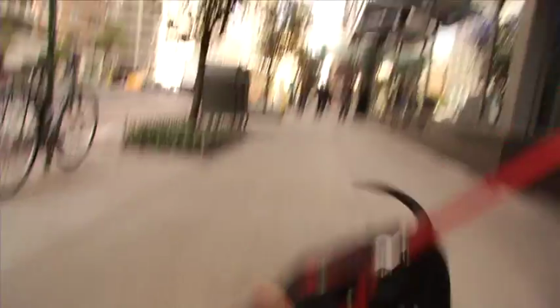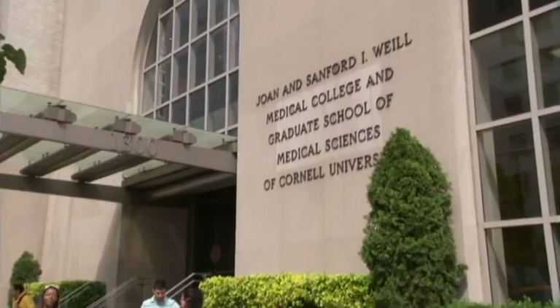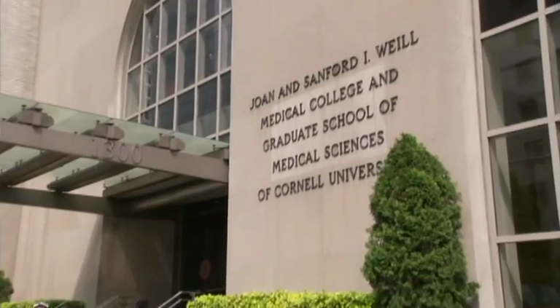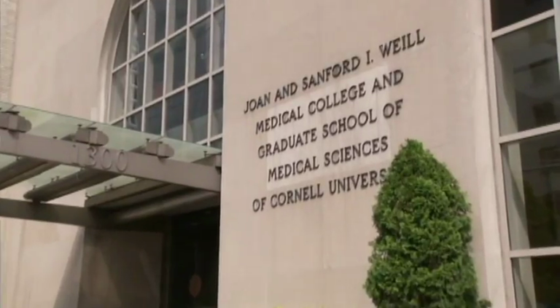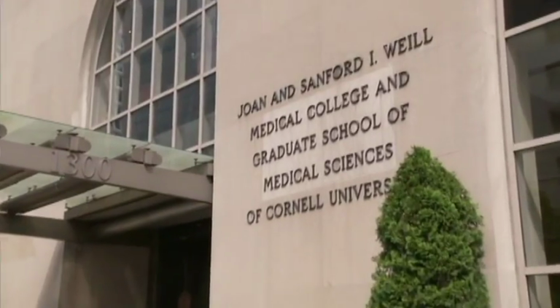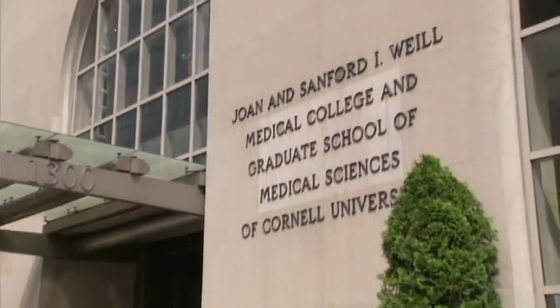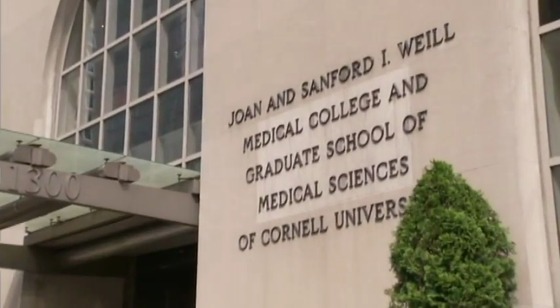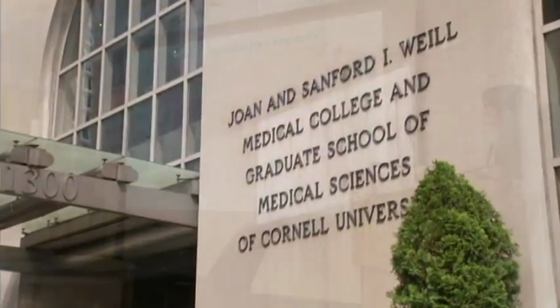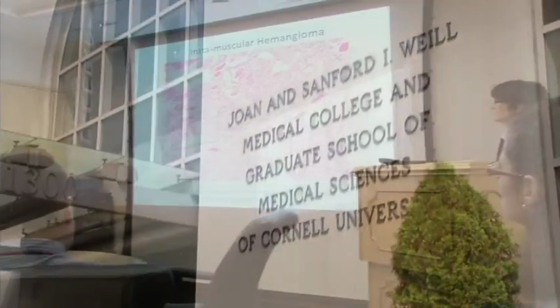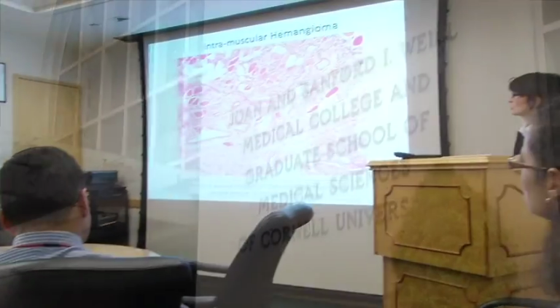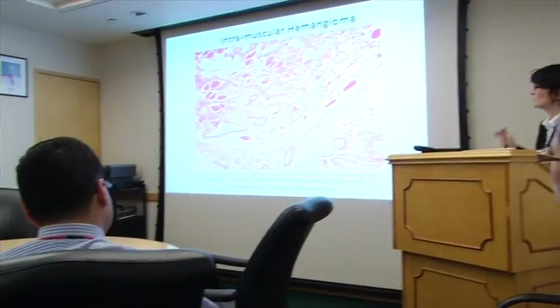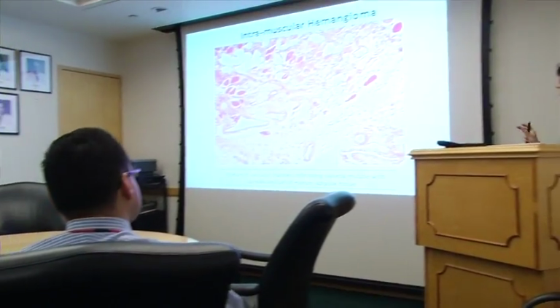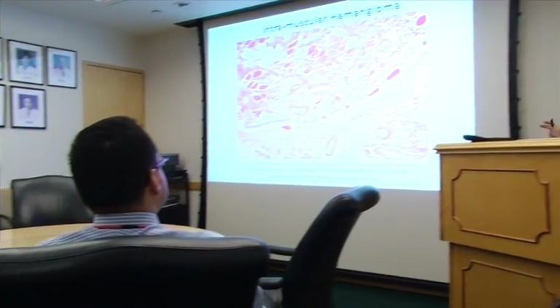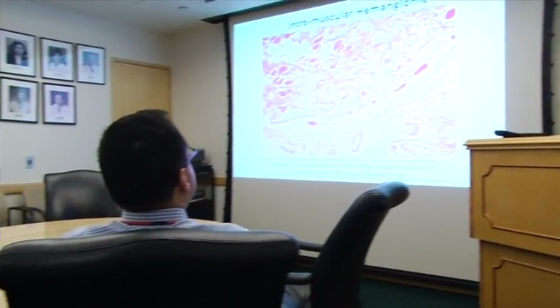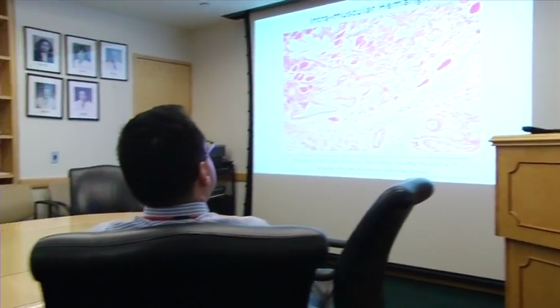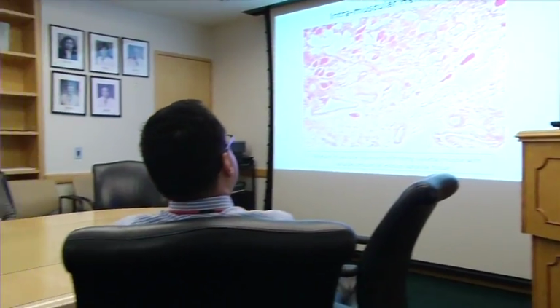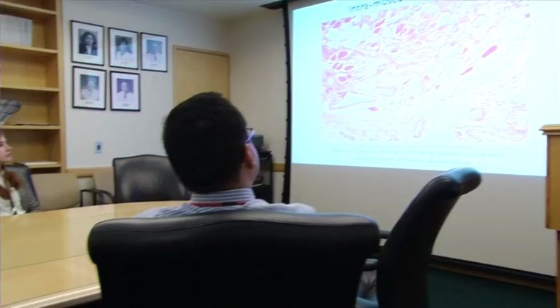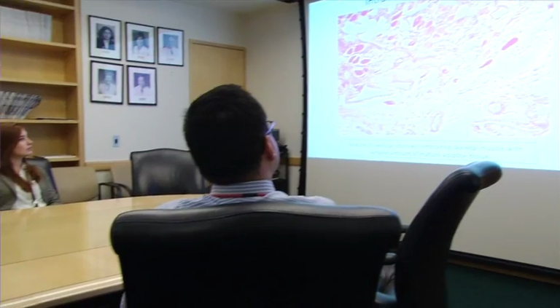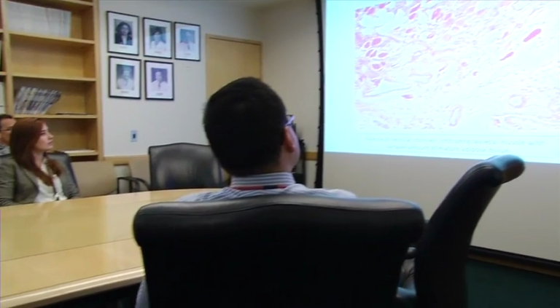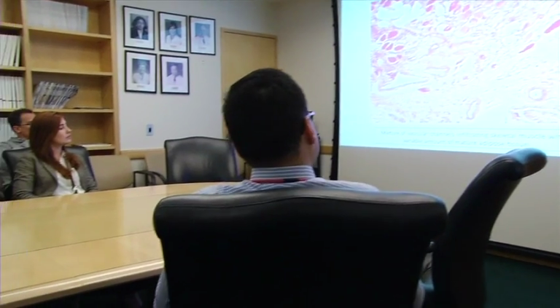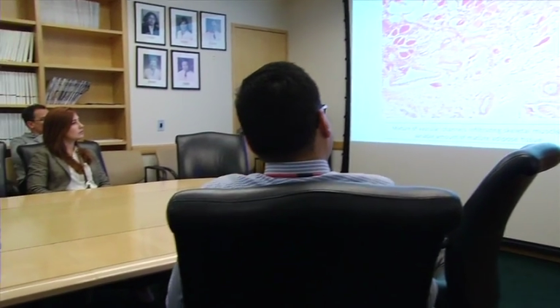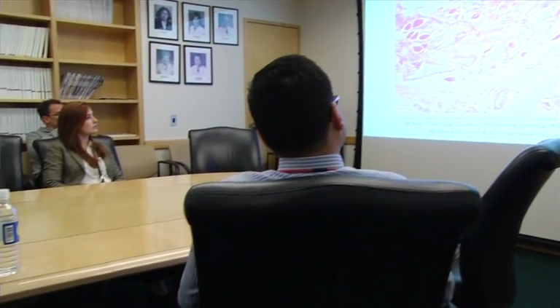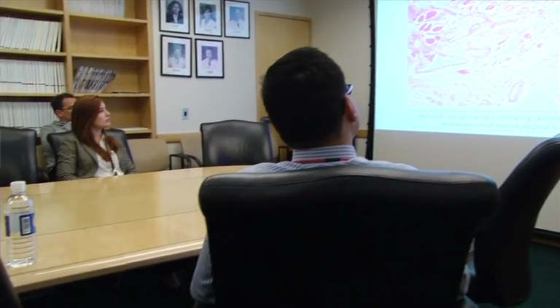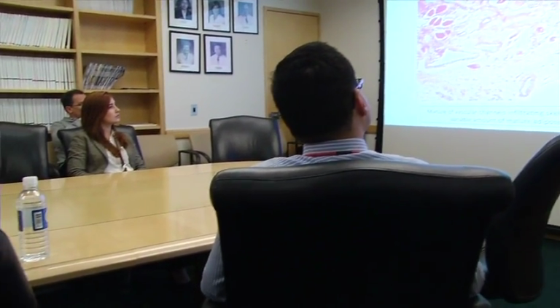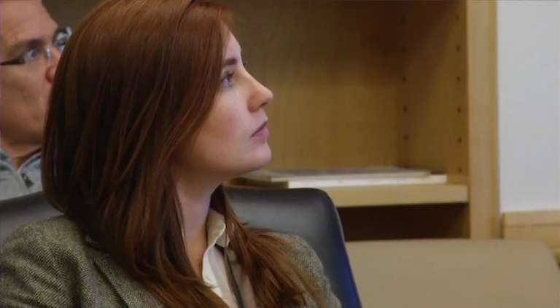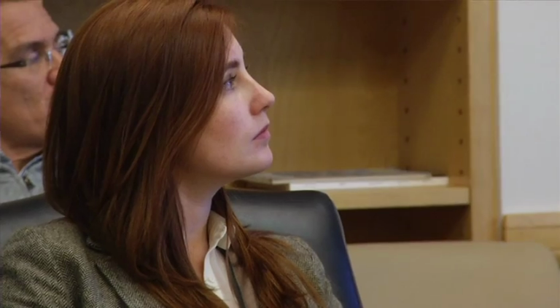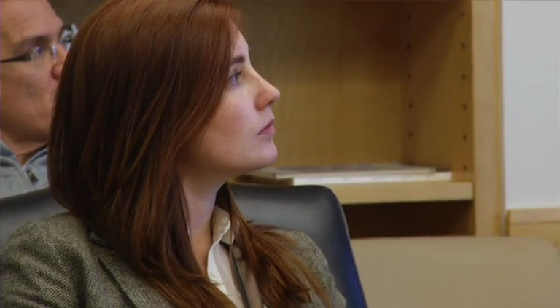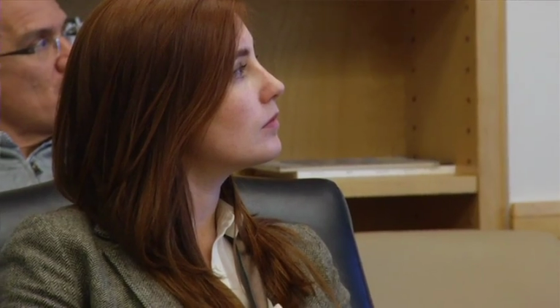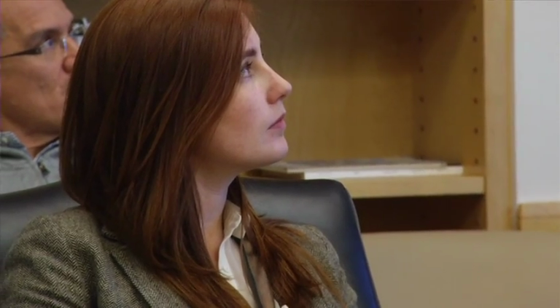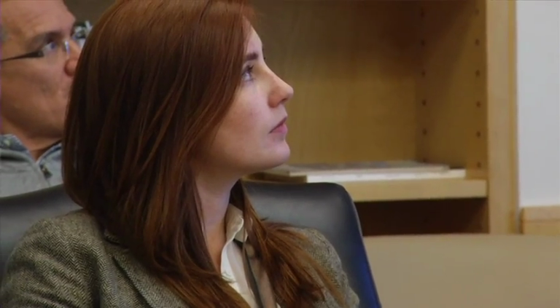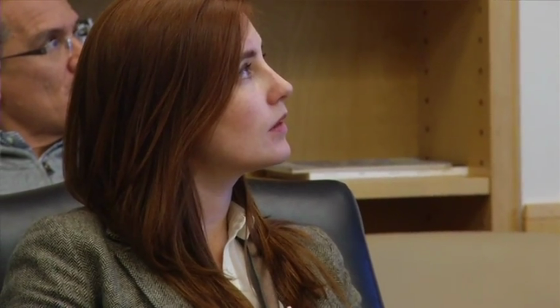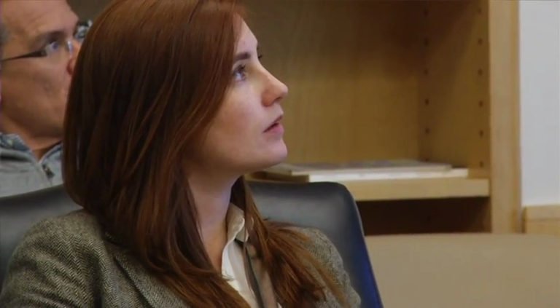Our day usually starts with a morning lecture that's given by one of the faculty members in either anatomic or clinical pathology, and it's attended by all the residents.